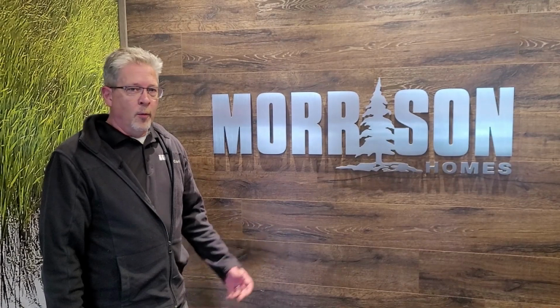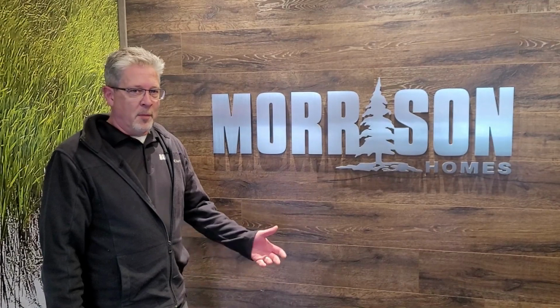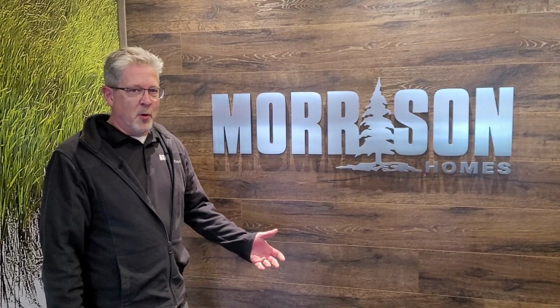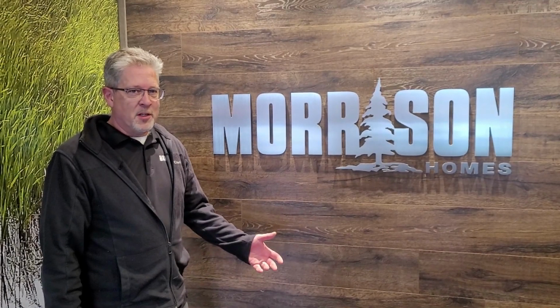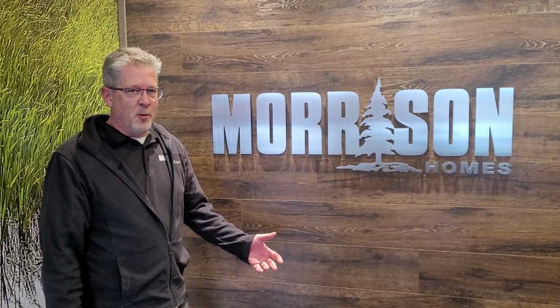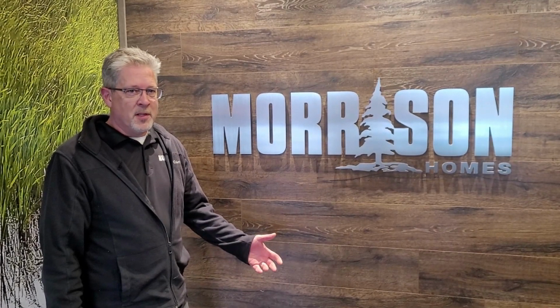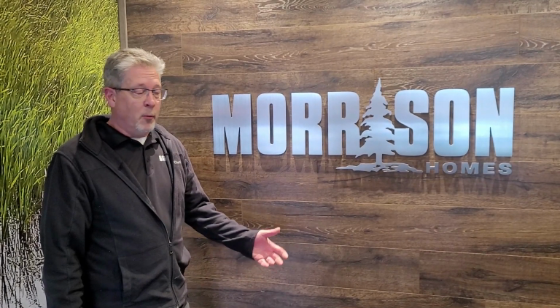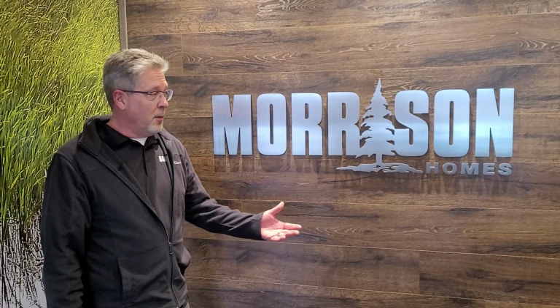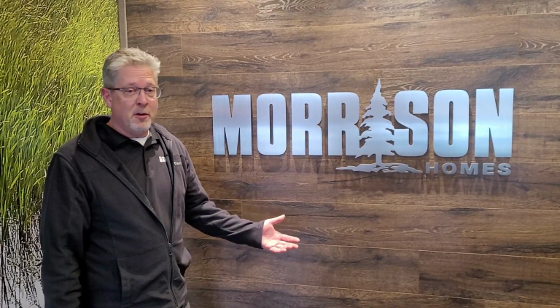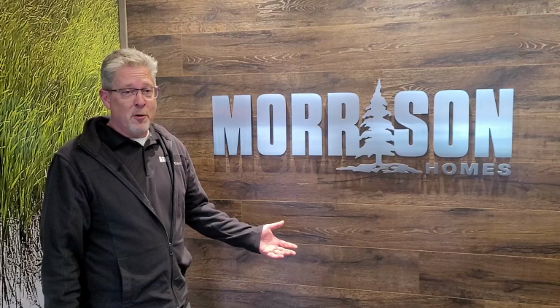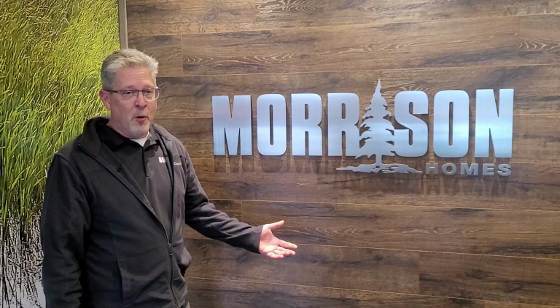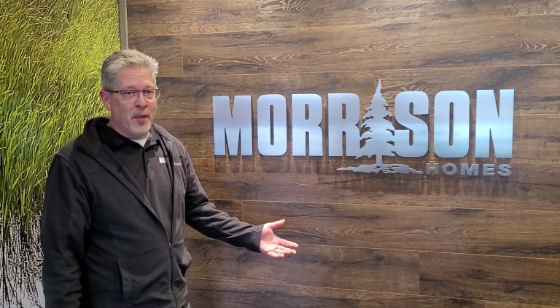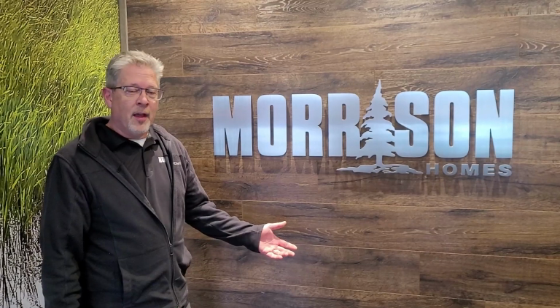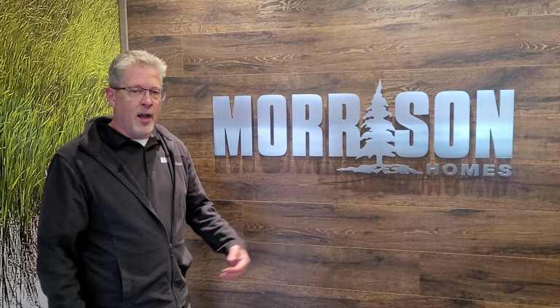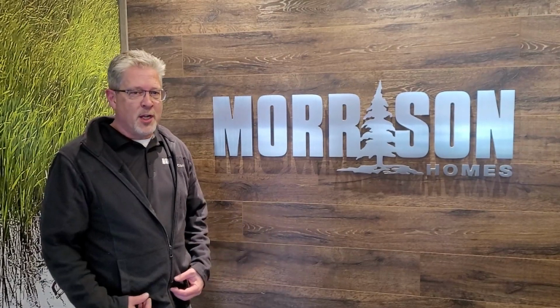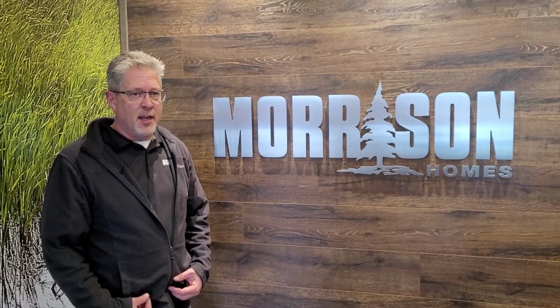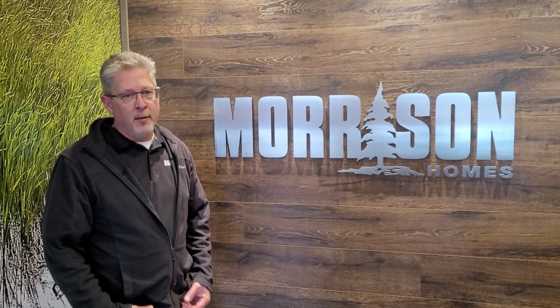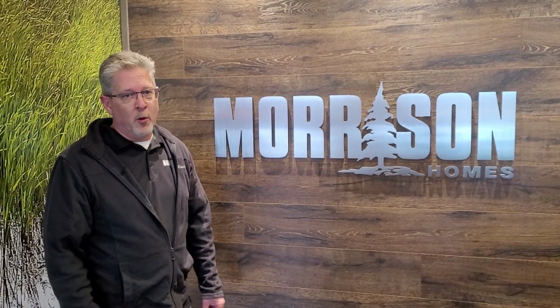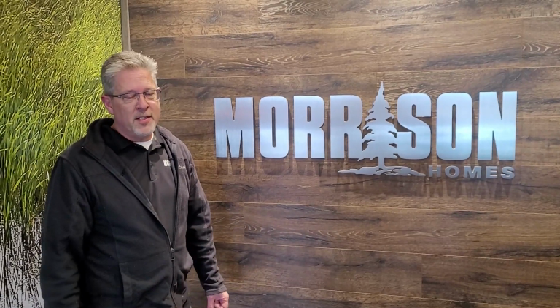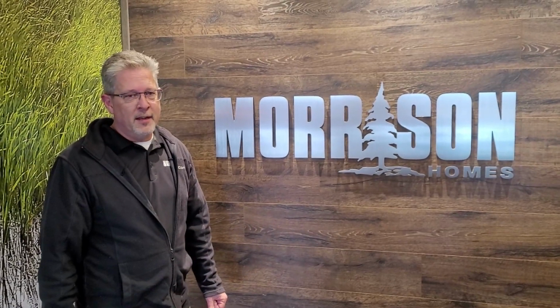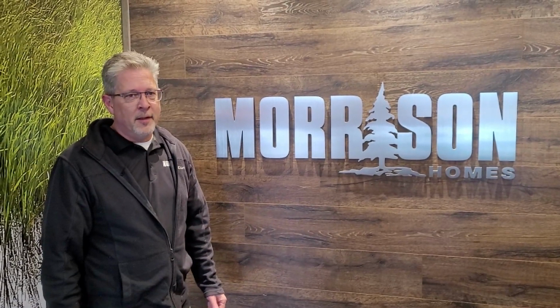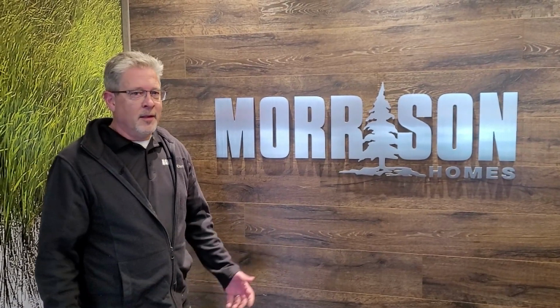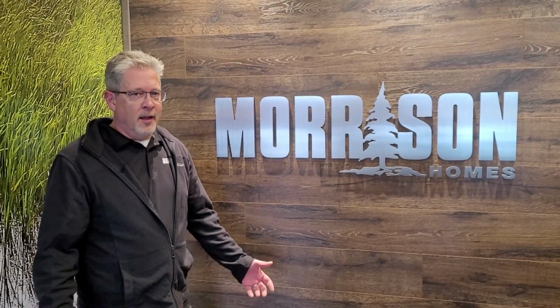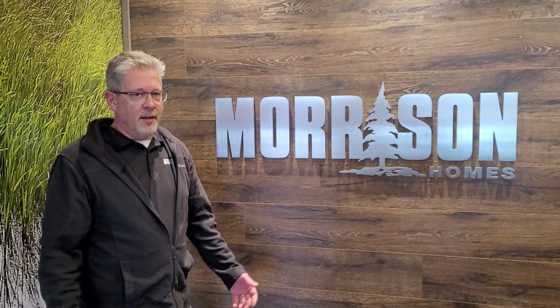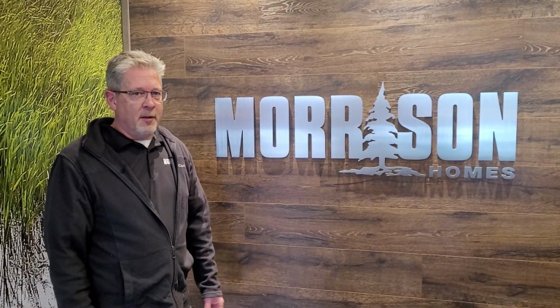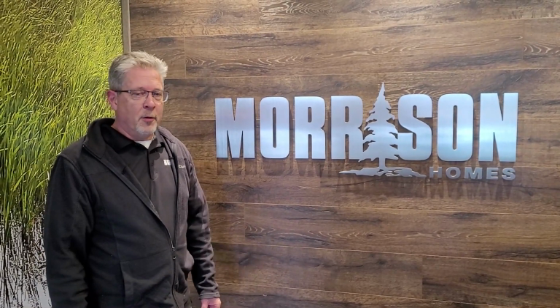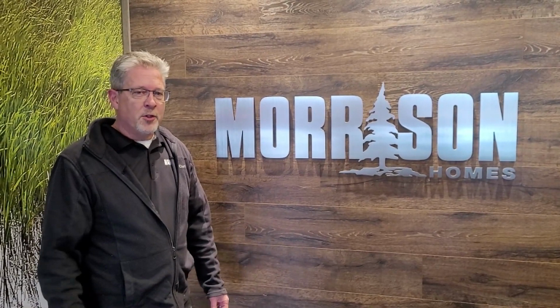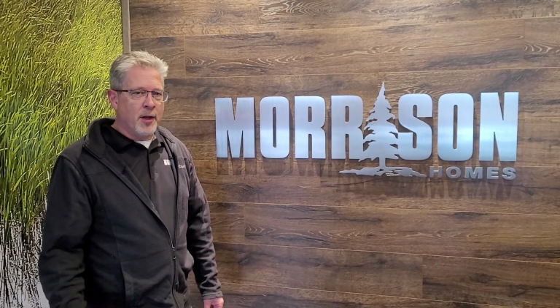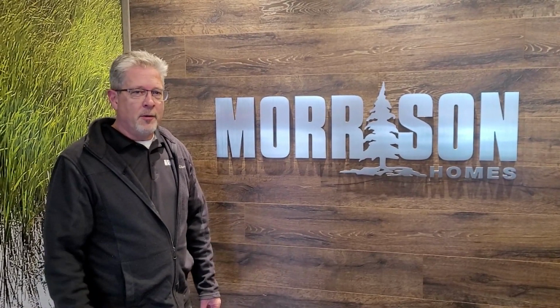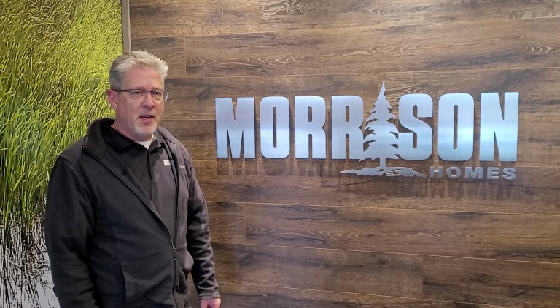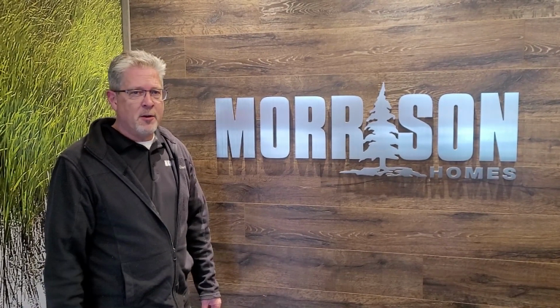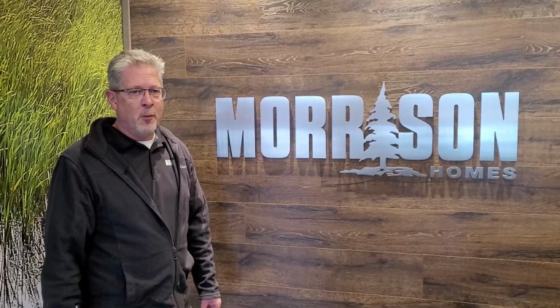Welcome to Morrison Homes and welcome to your new home. I'm JD, the Warranty Tech. I'd like to take you through and show you how to maintain your home.